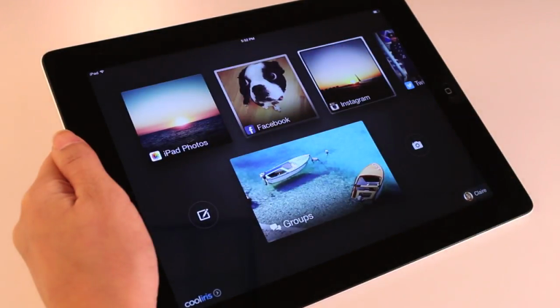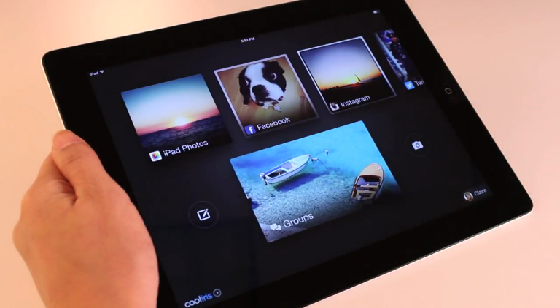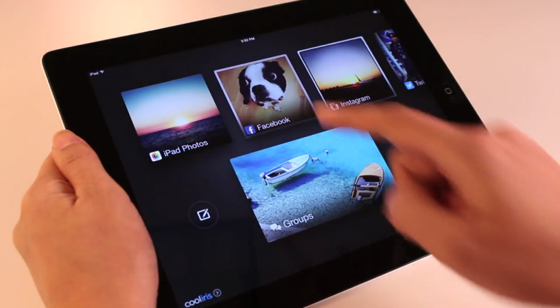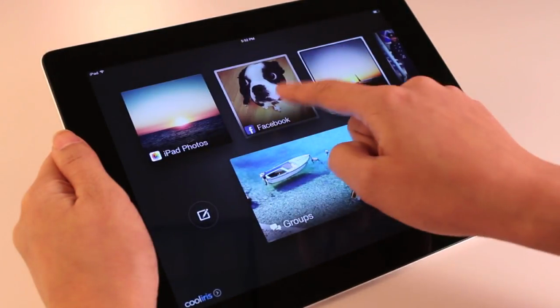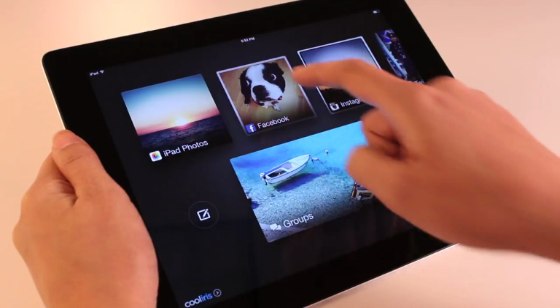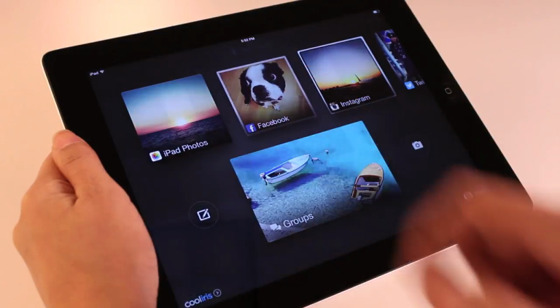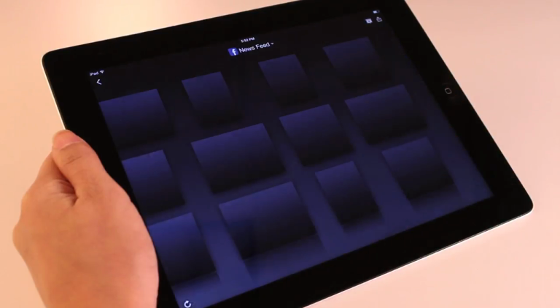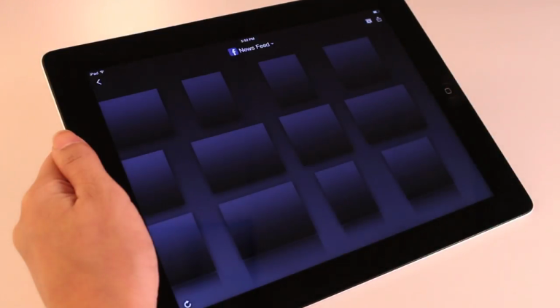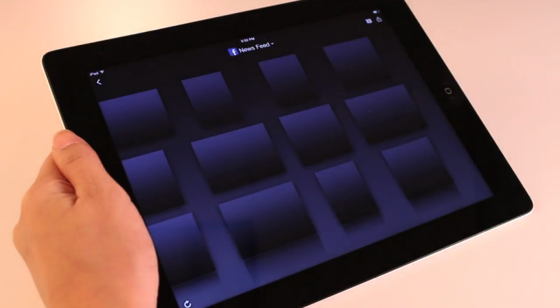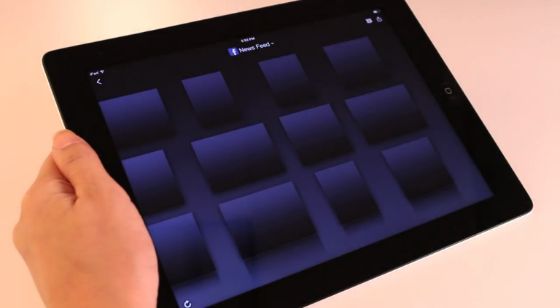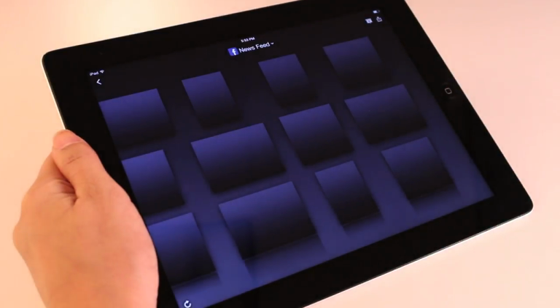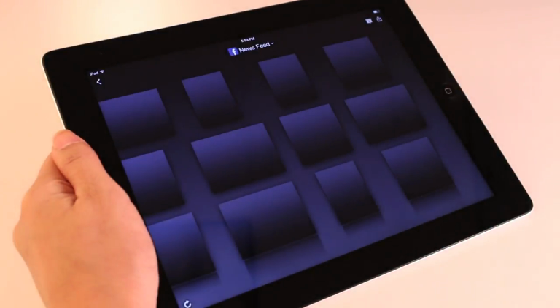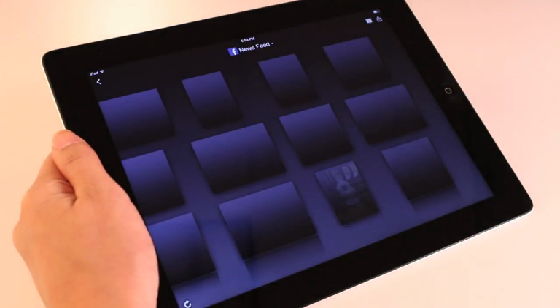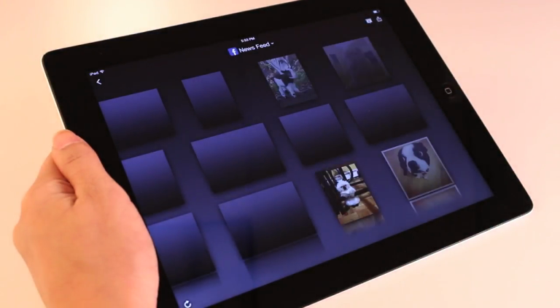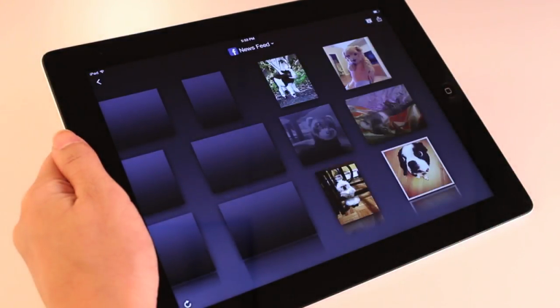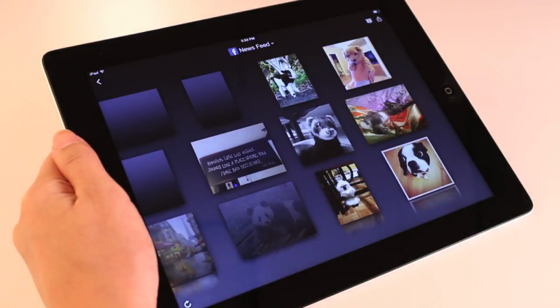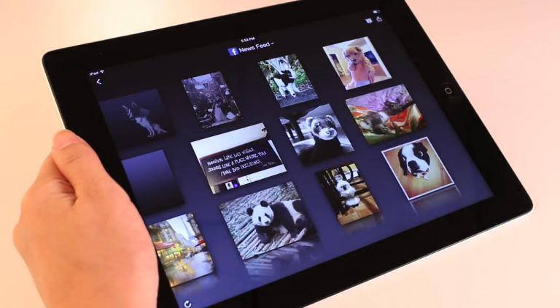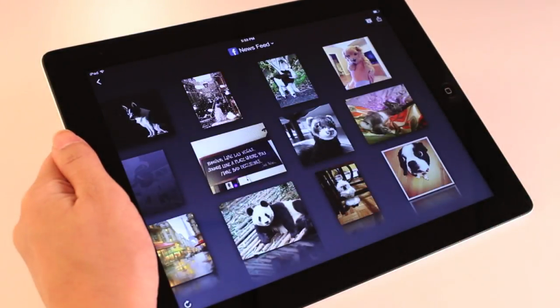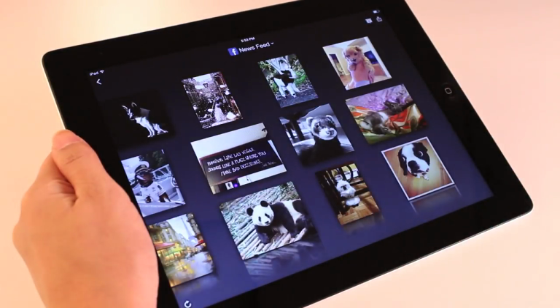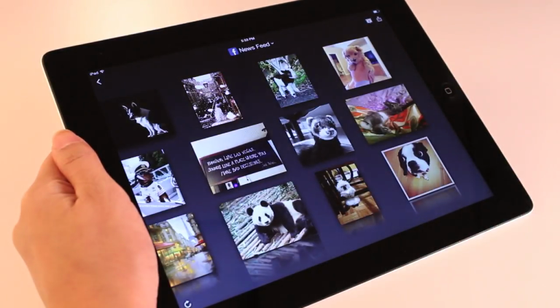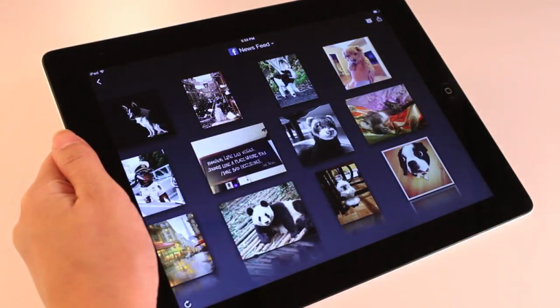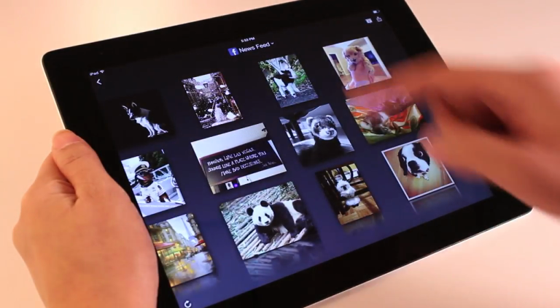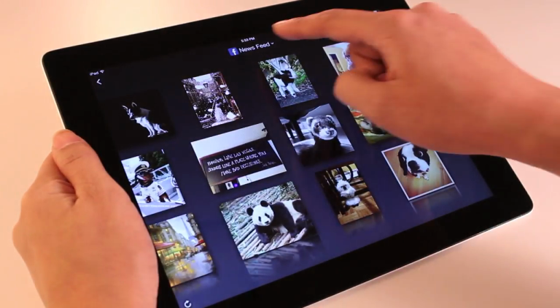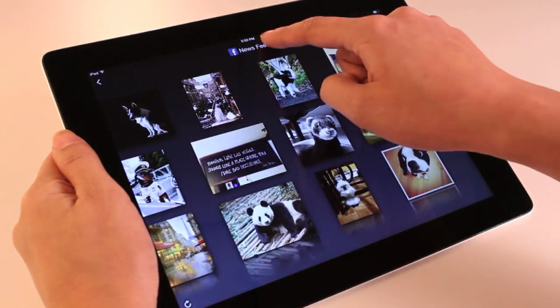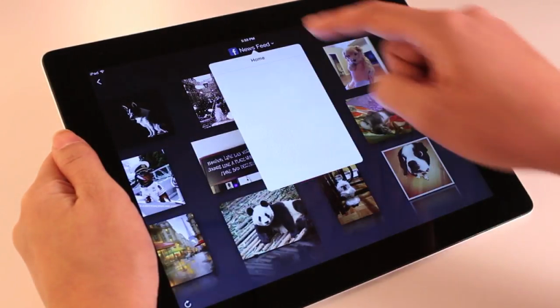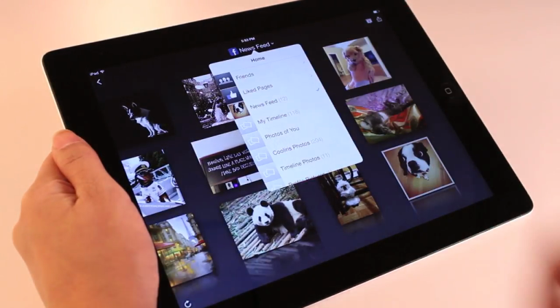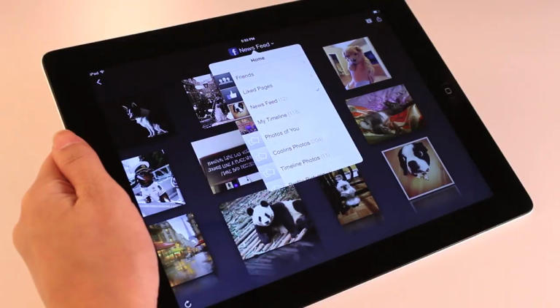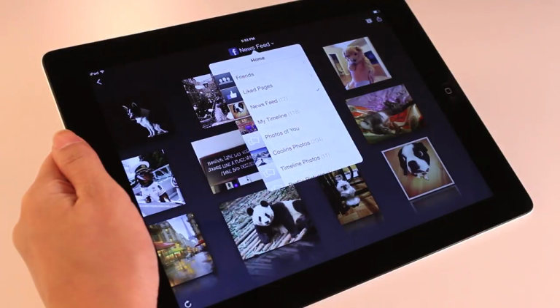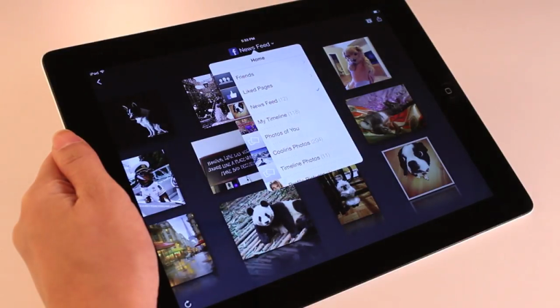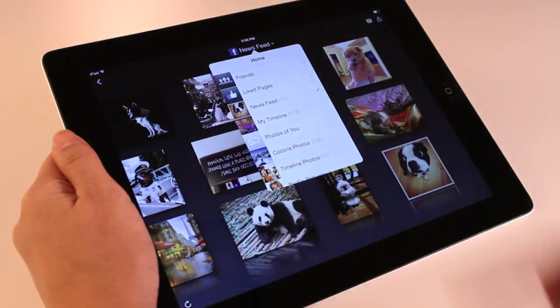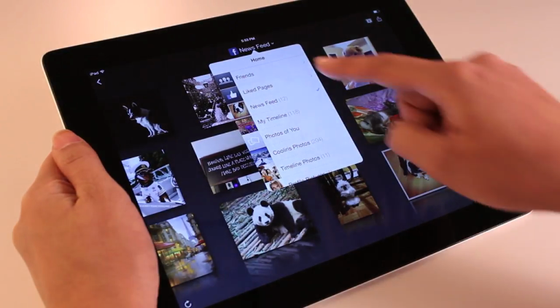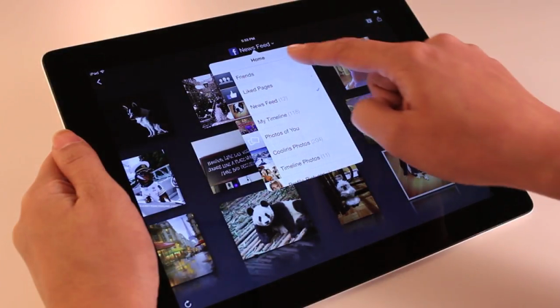I can also explore photos from Facebook. This is my newsfeed. By tapping the menu I can view all of my tagged photos and albums.